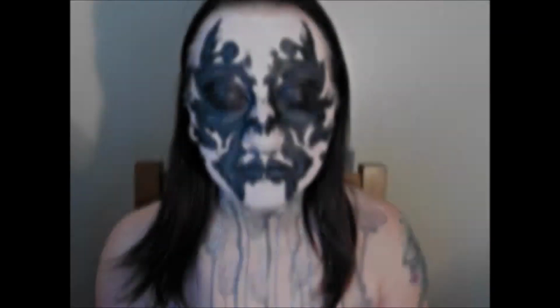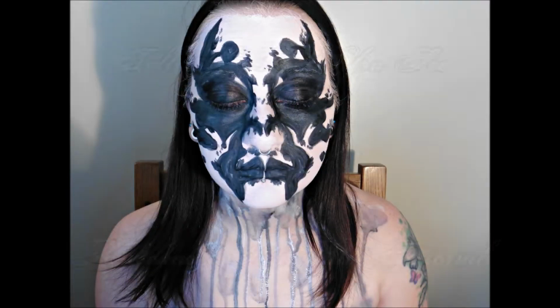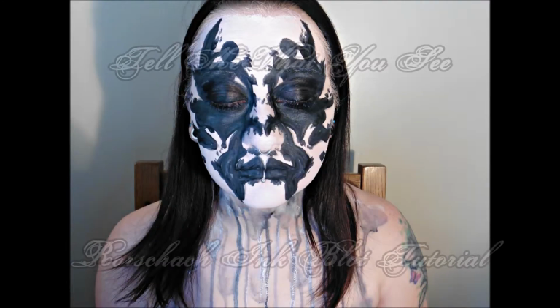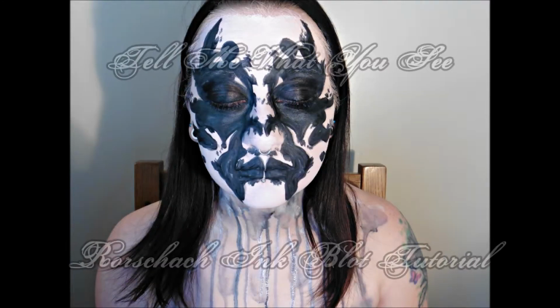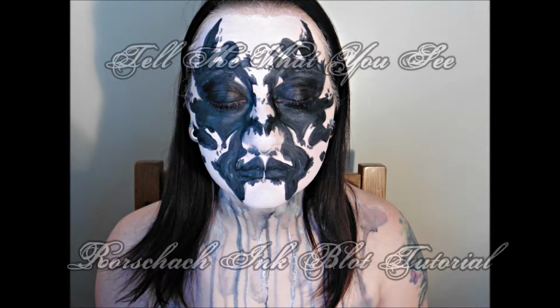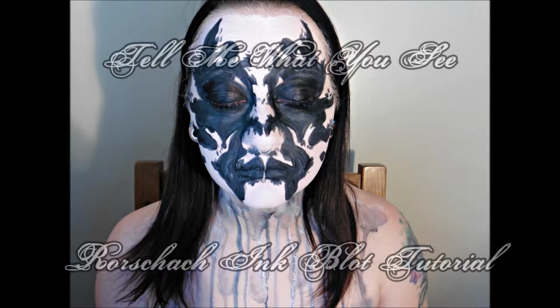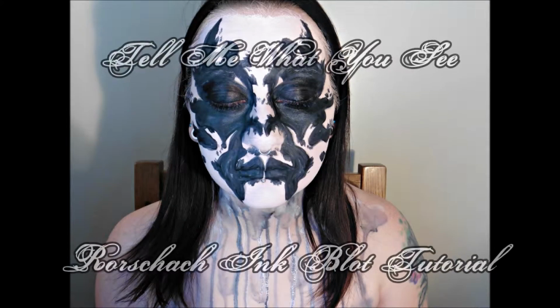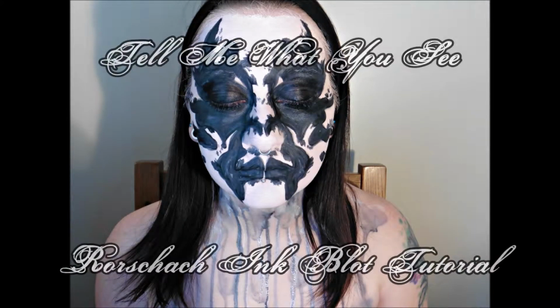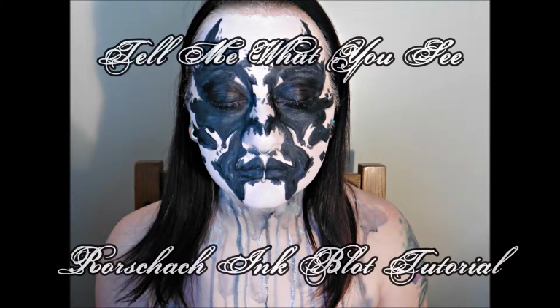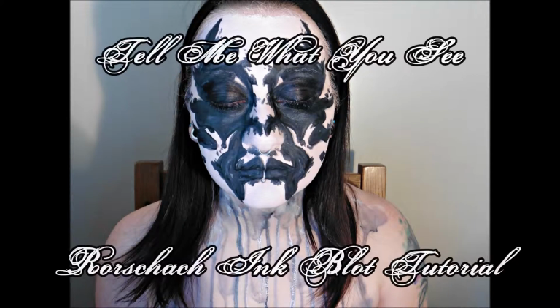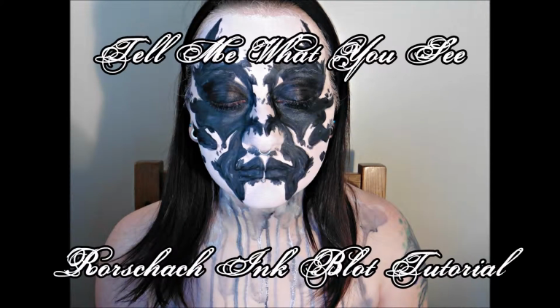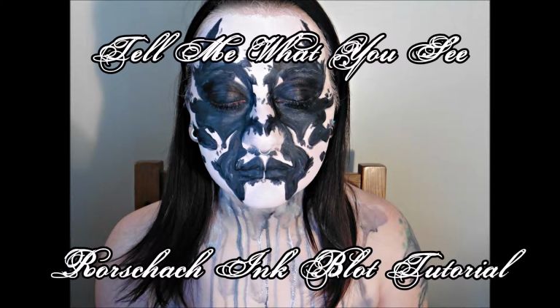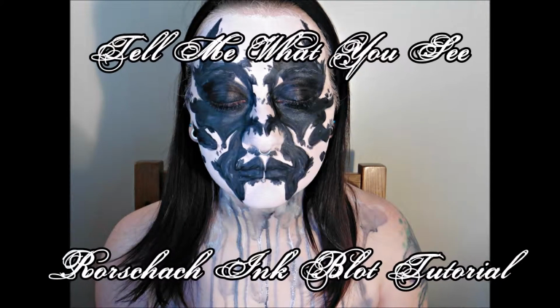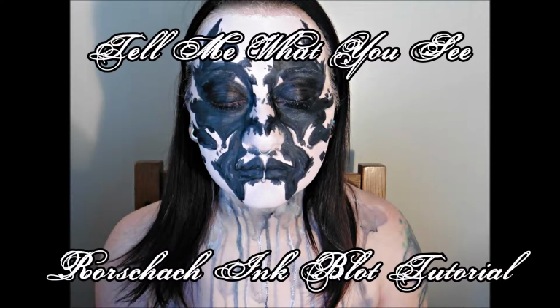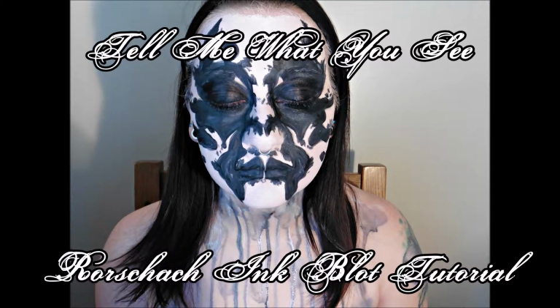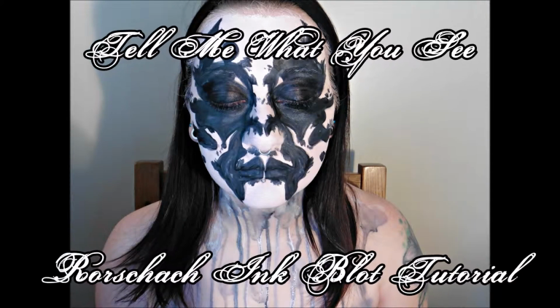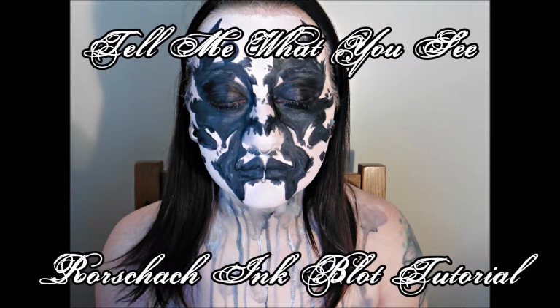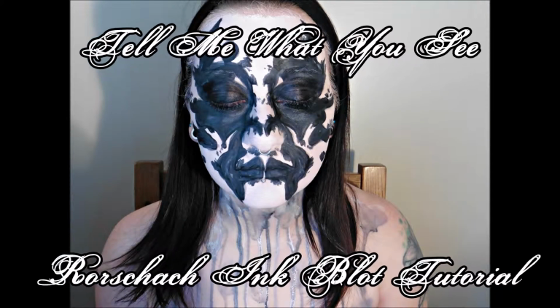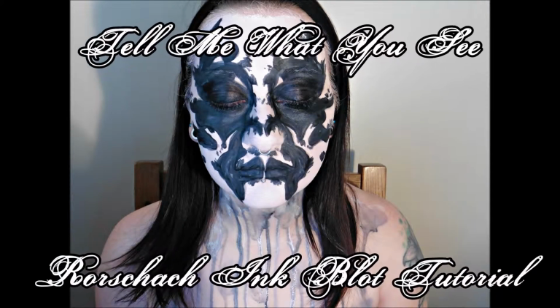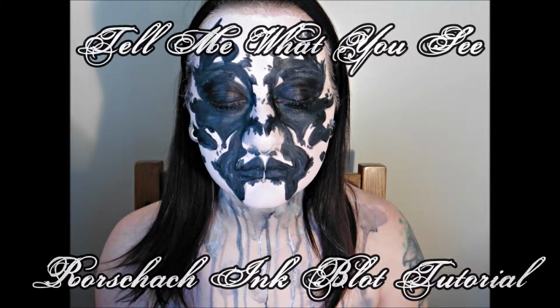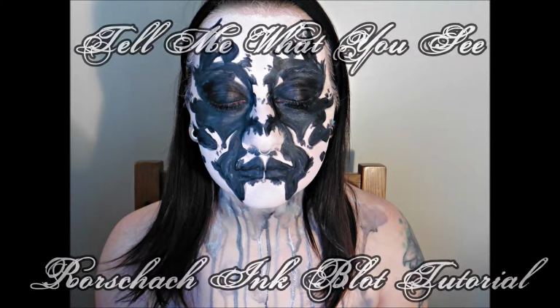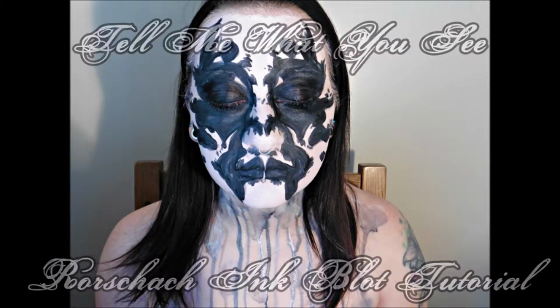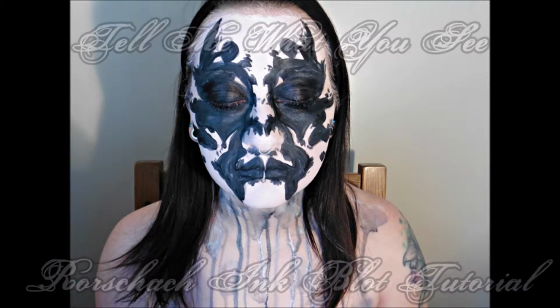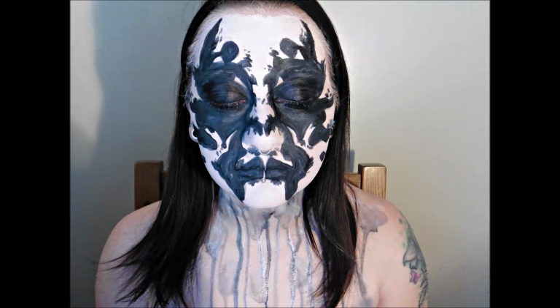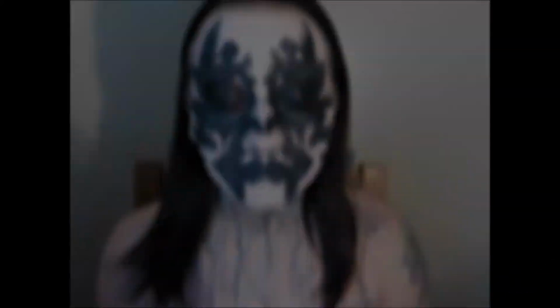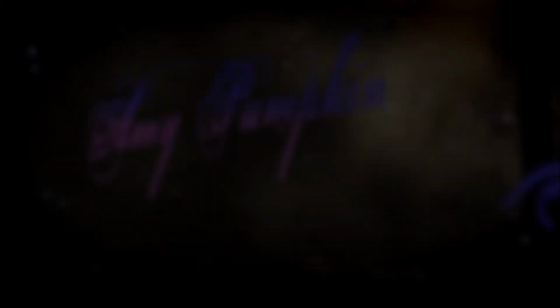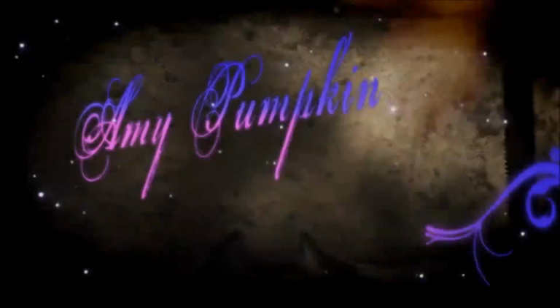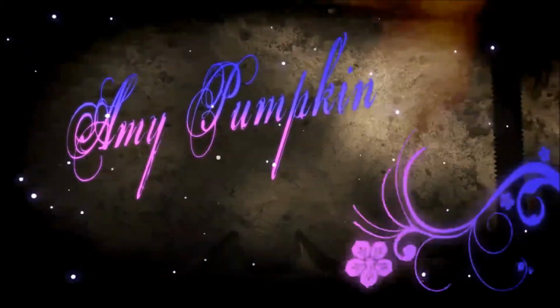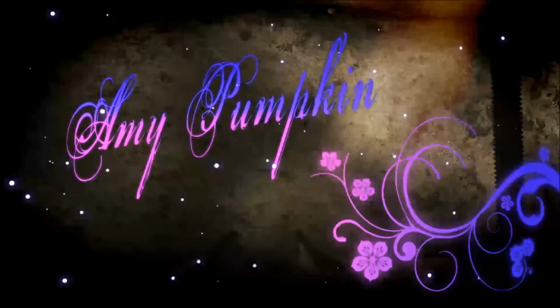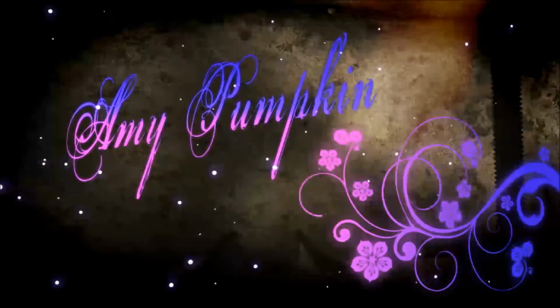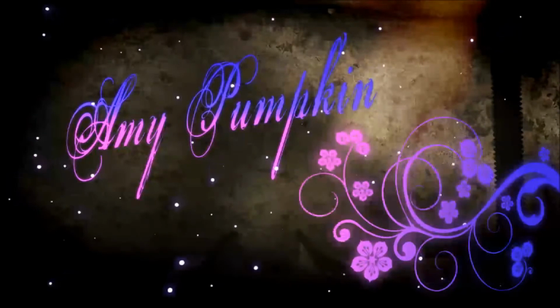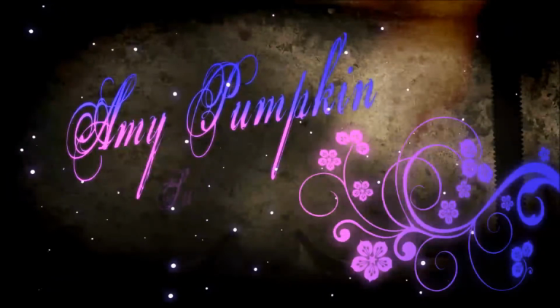Hey guys, it's me, Amy. Today I'm going to do this deceptively simple inkblot inspired design.